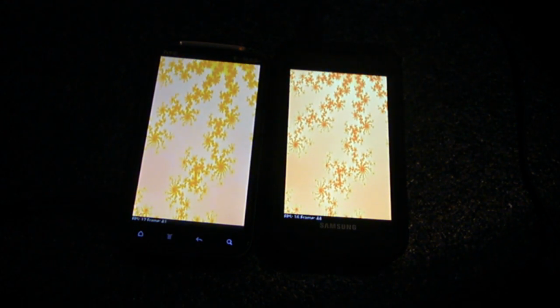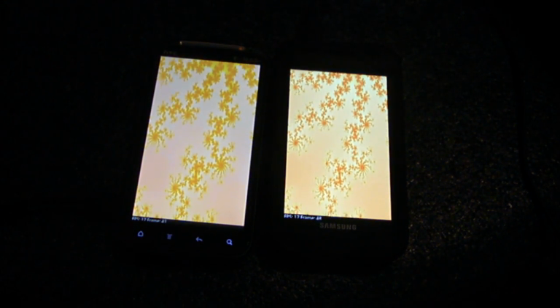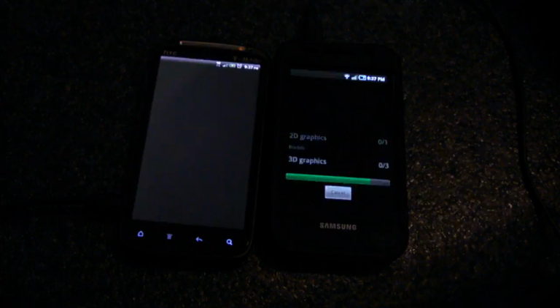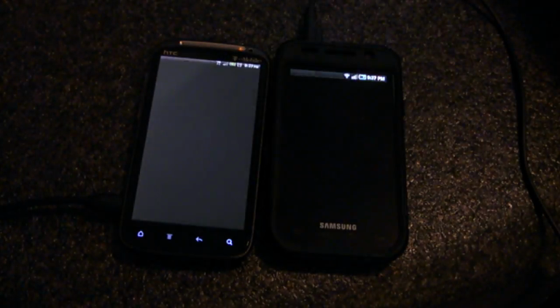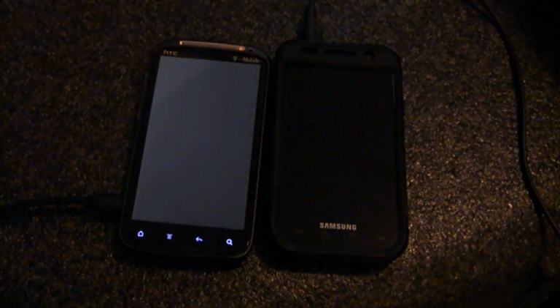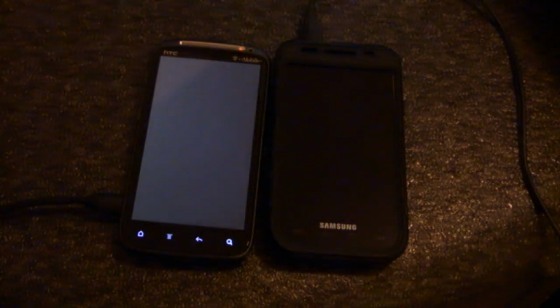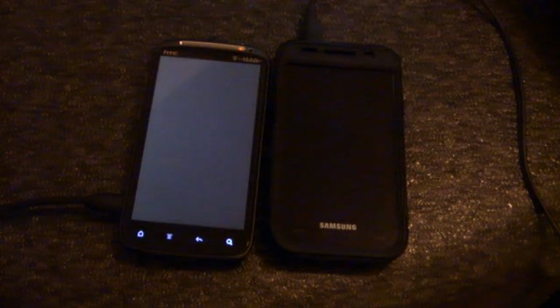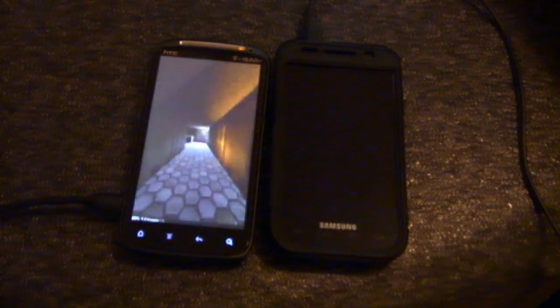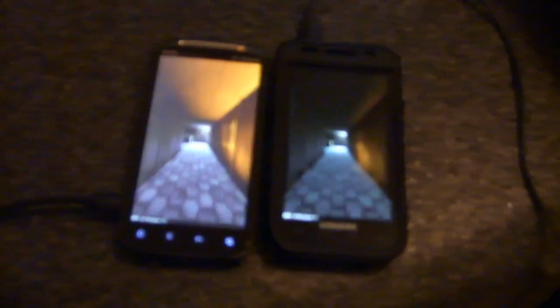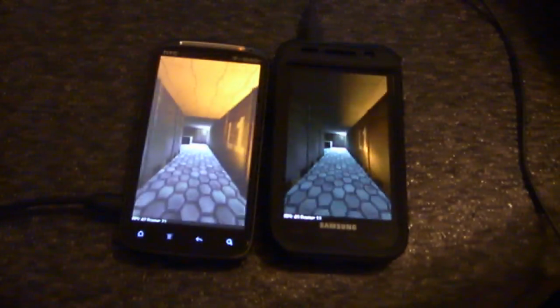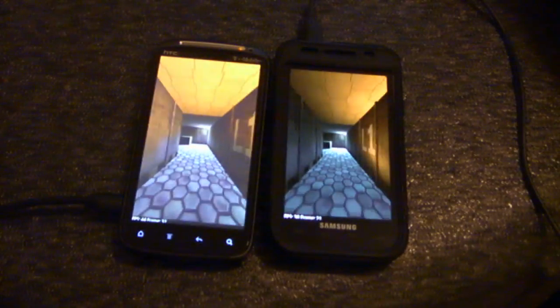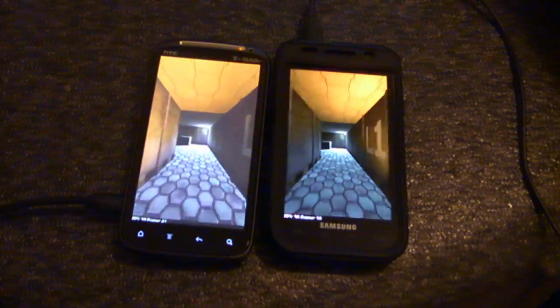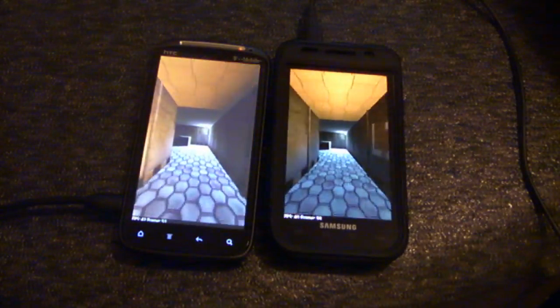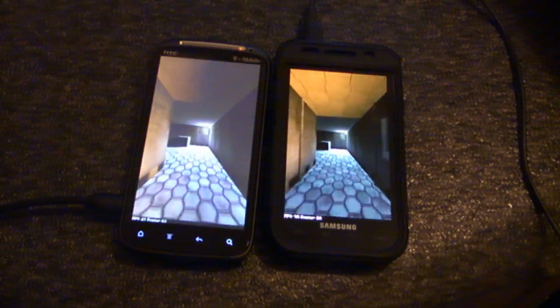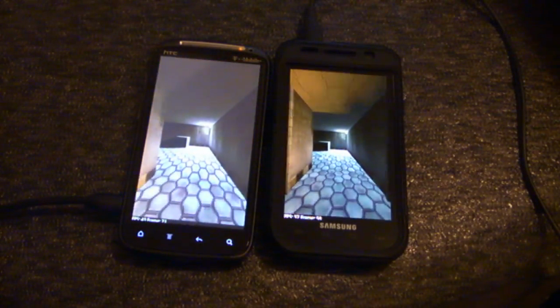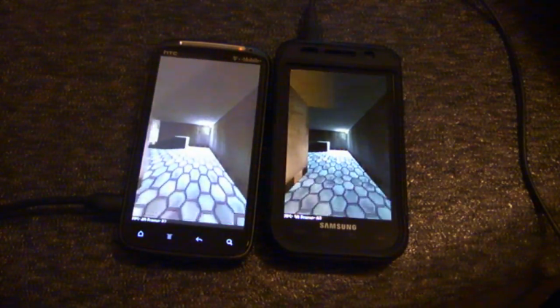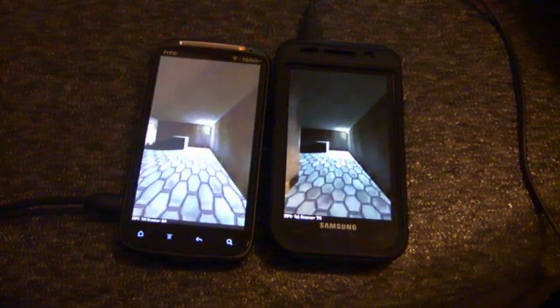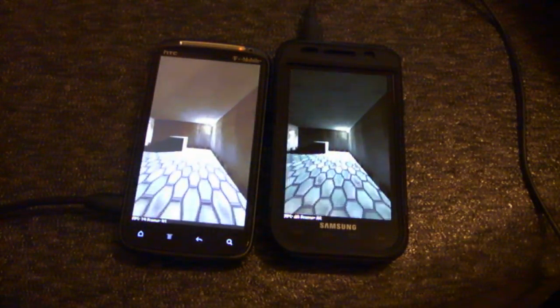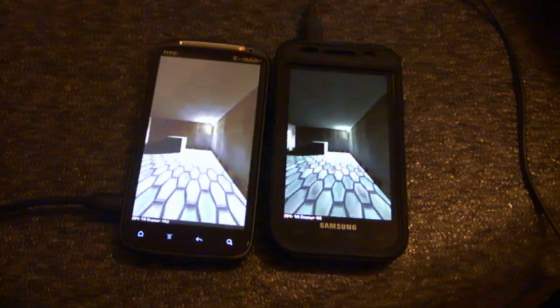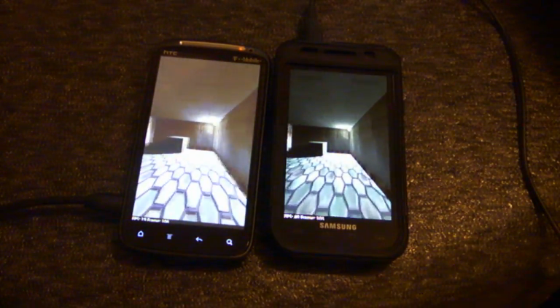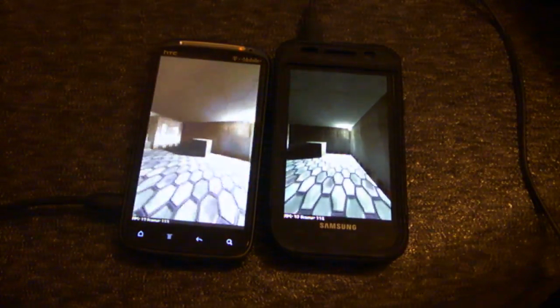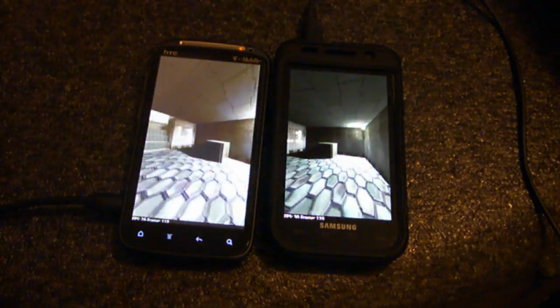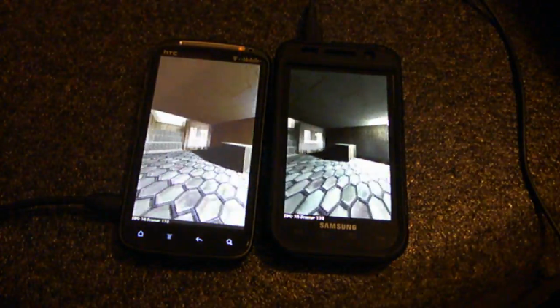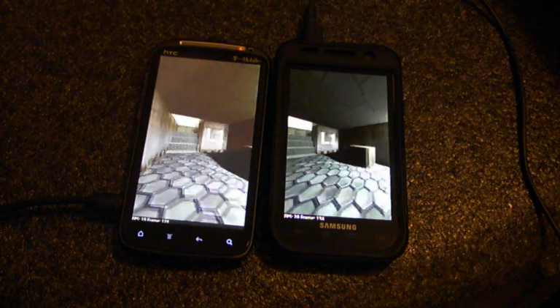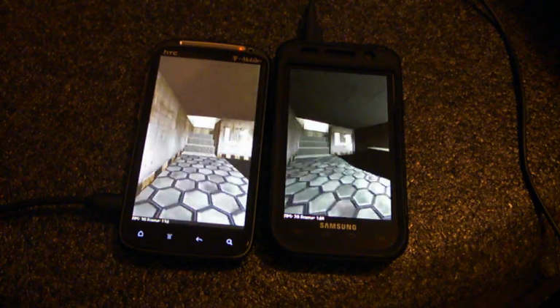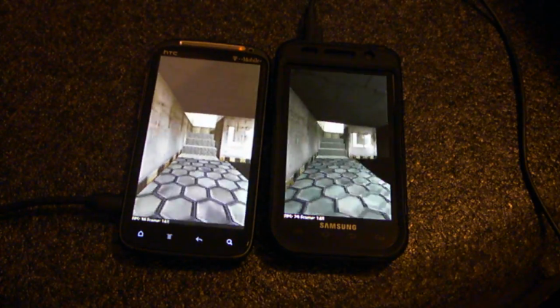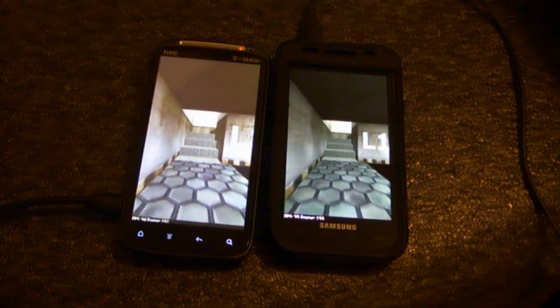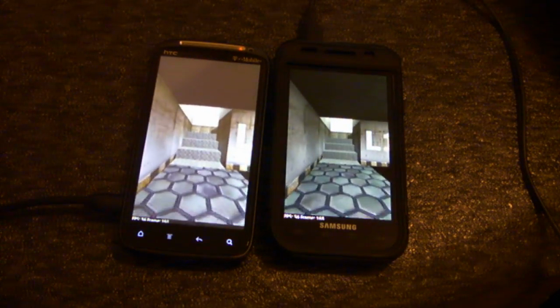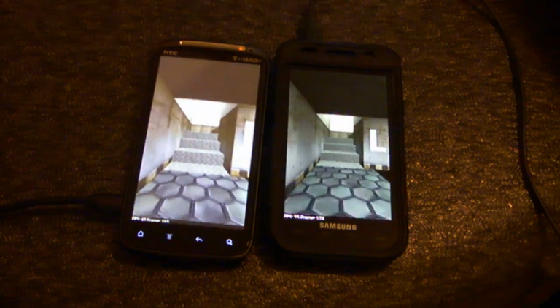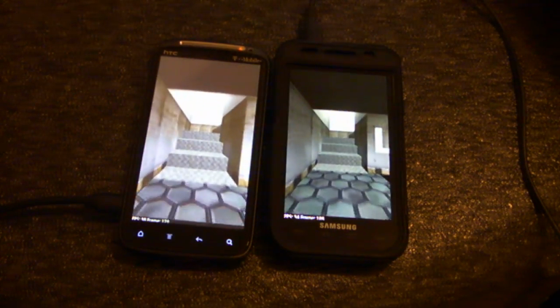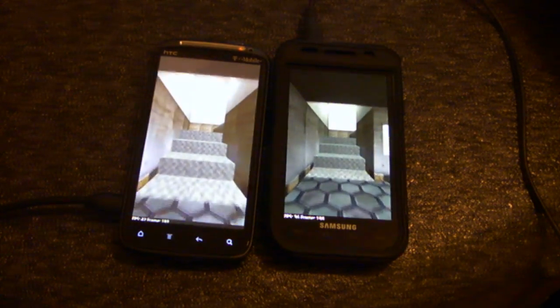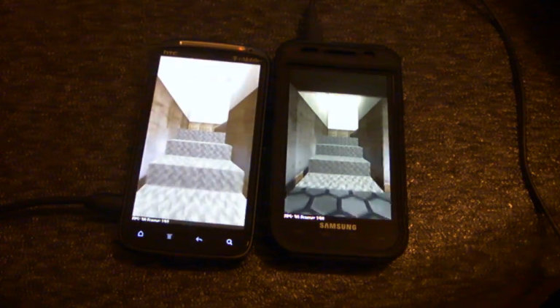As you can see, I started the Sensation a little bit later, and it's really passing up the Samsung 4G right now.